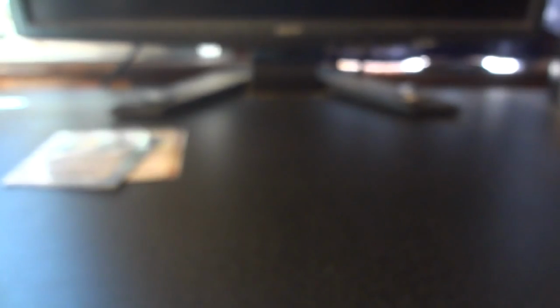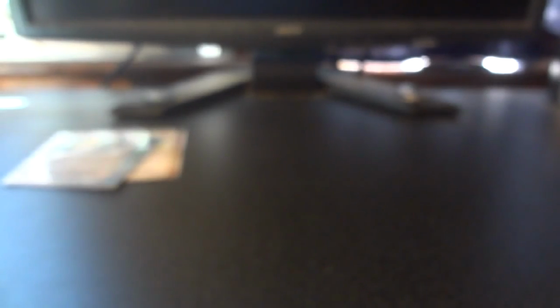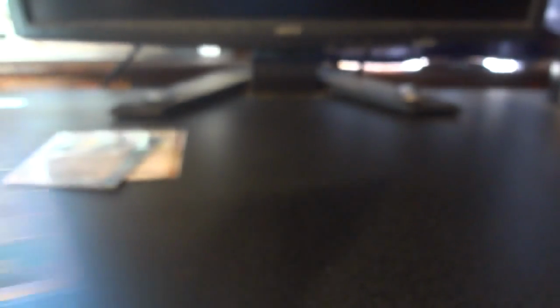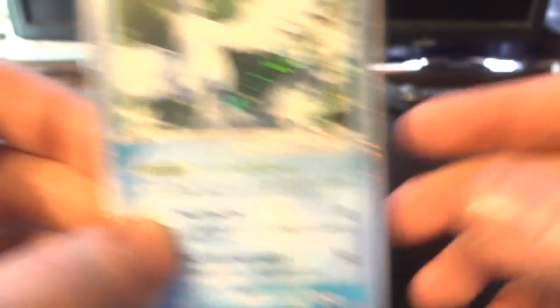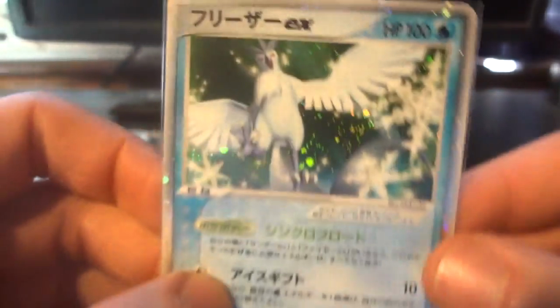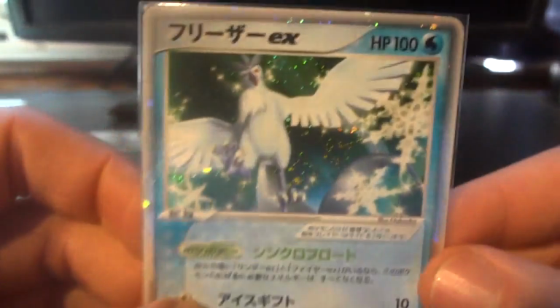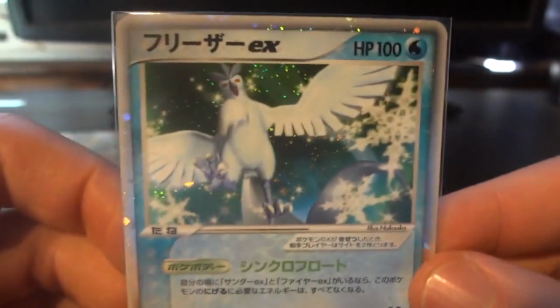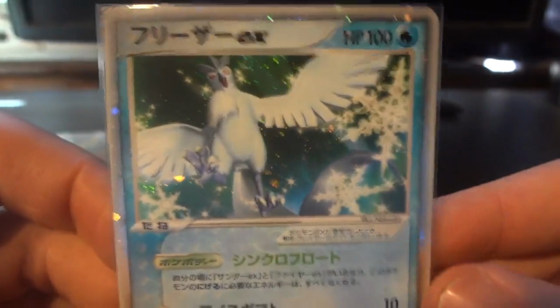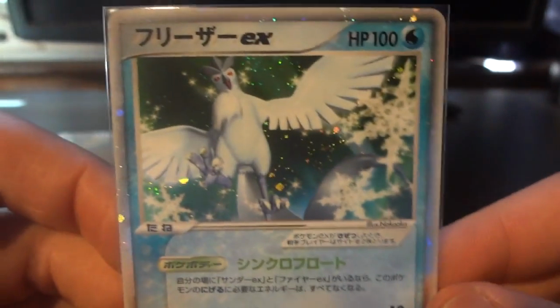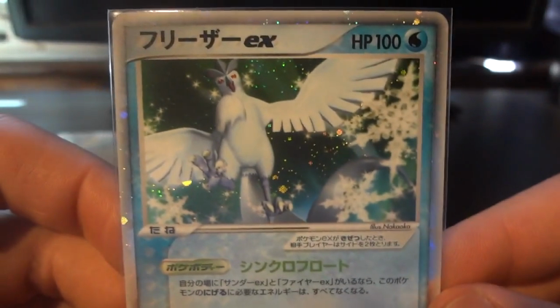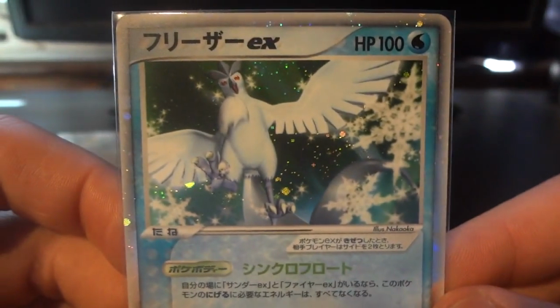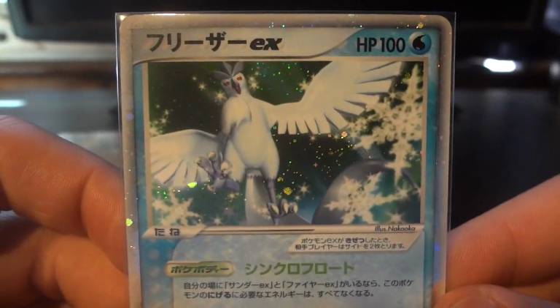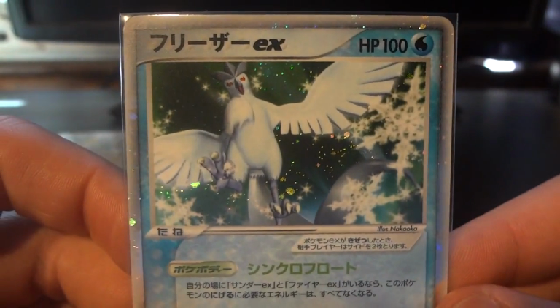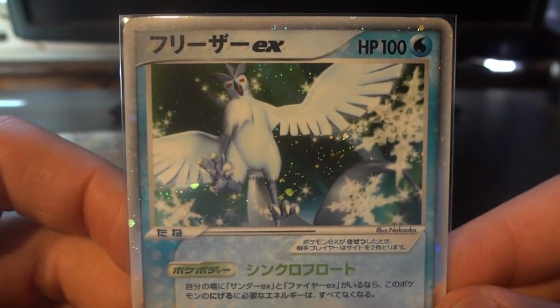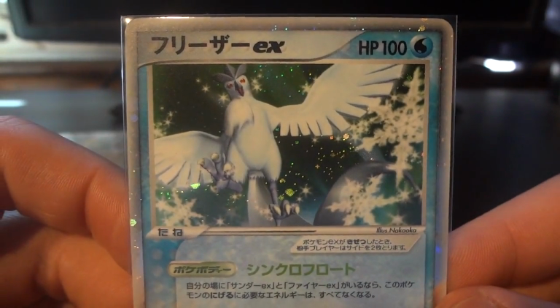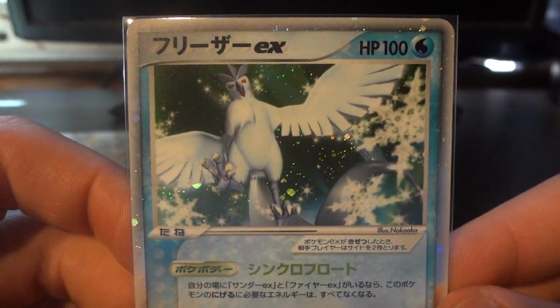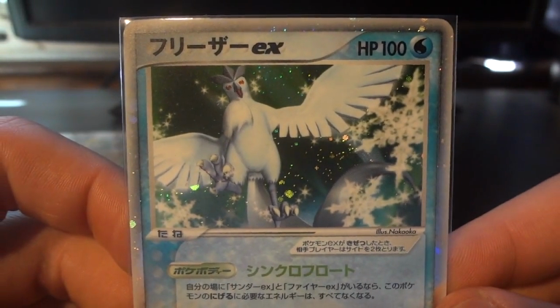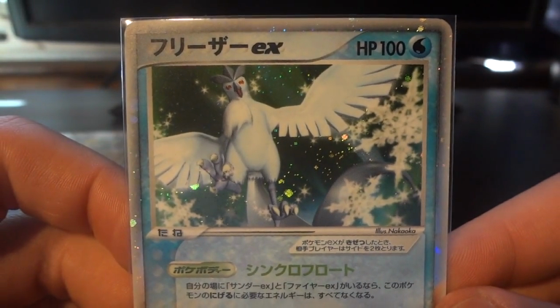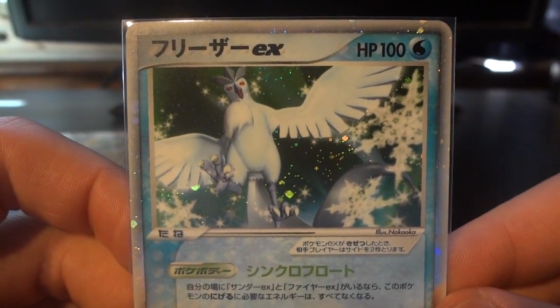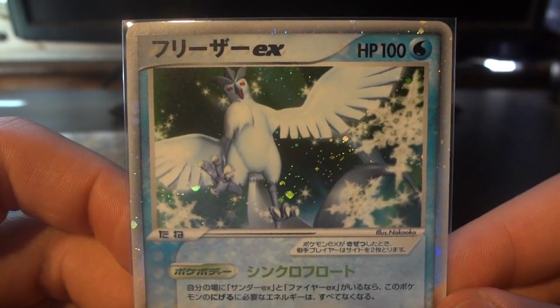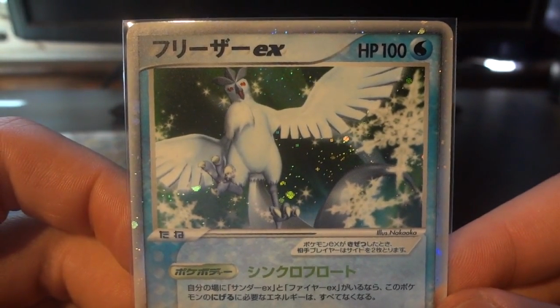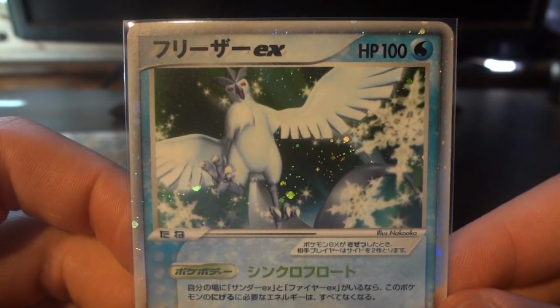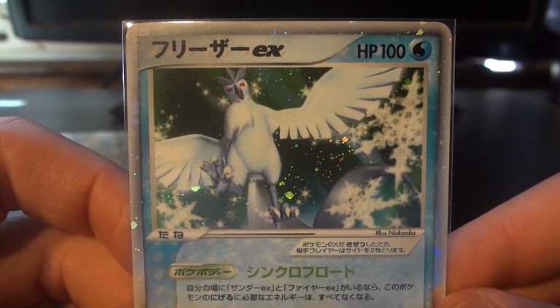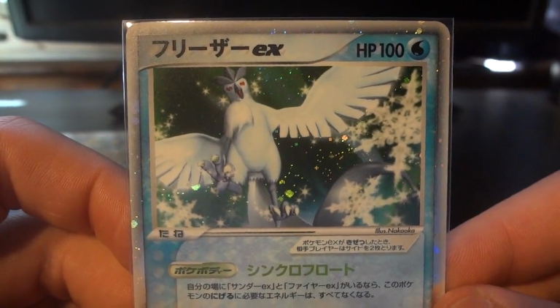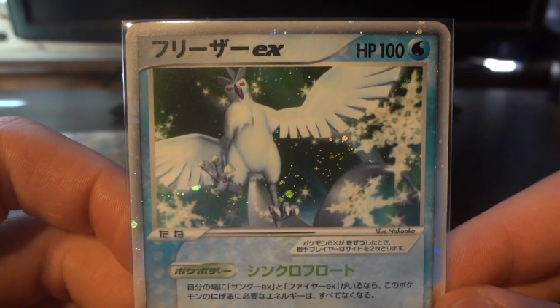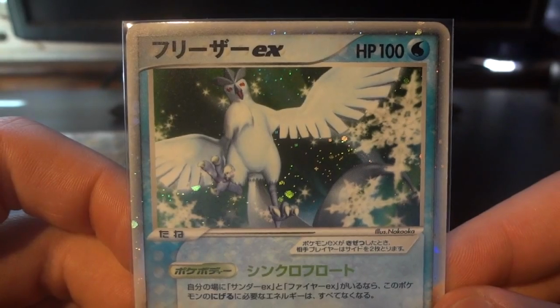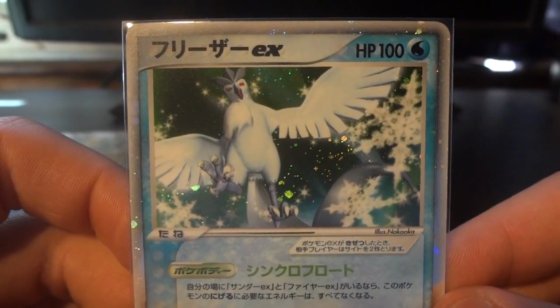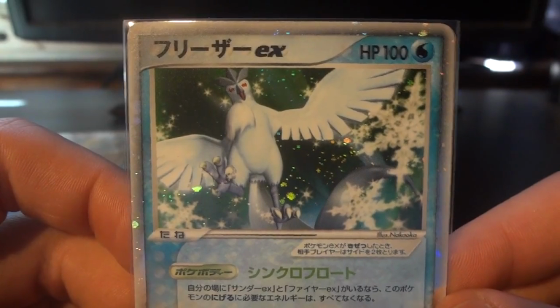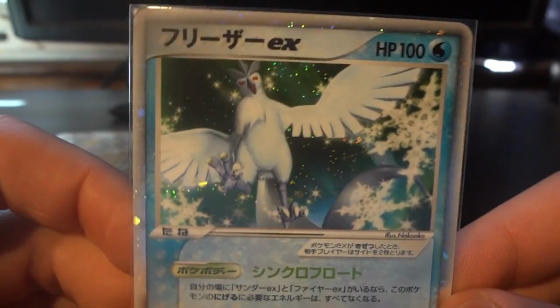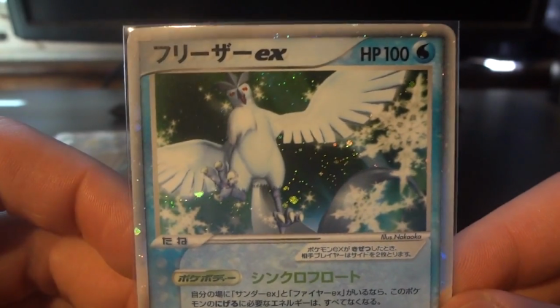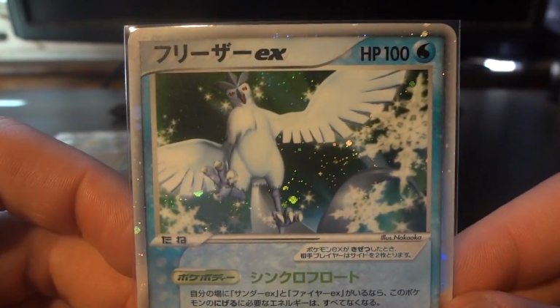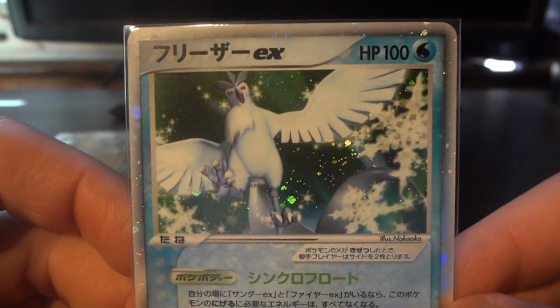At number 6 we have this Articuno EX play promo. Definitely one of the best Articuno cards out there.